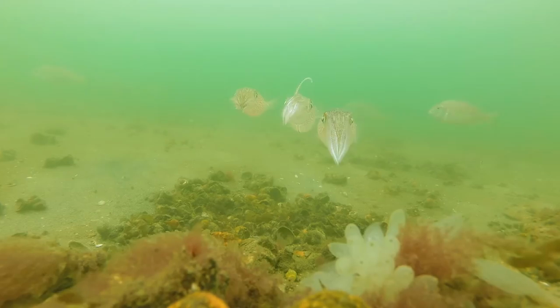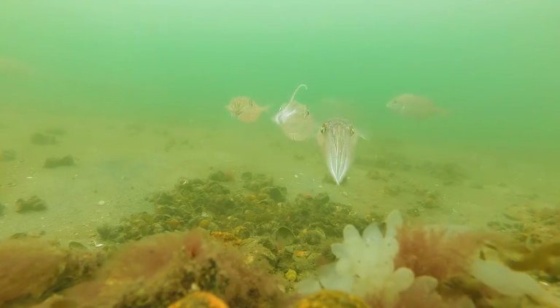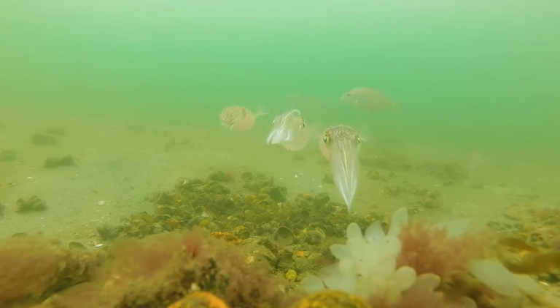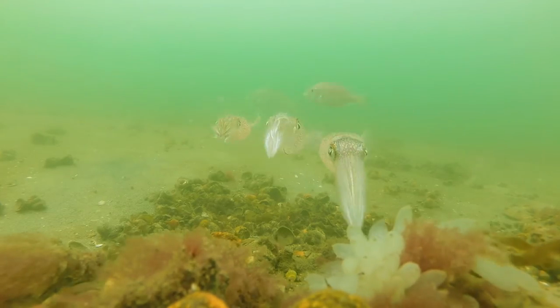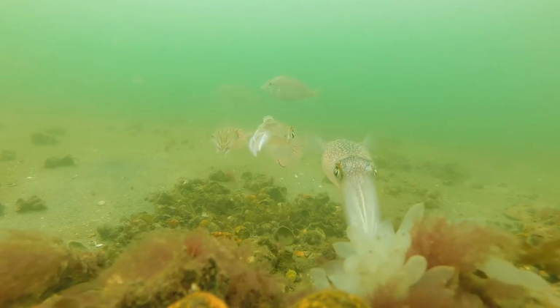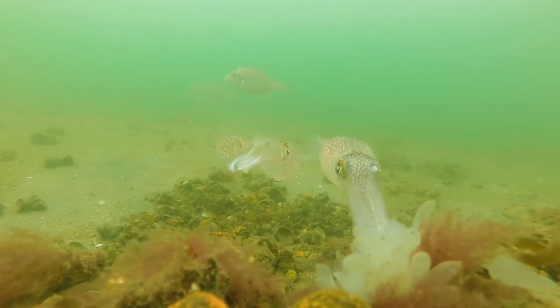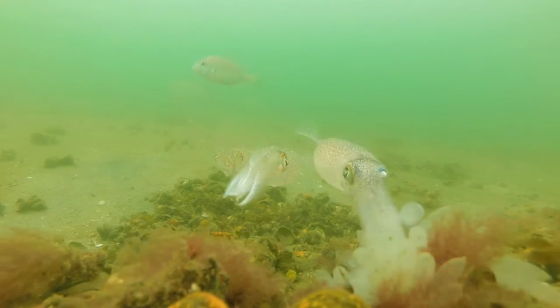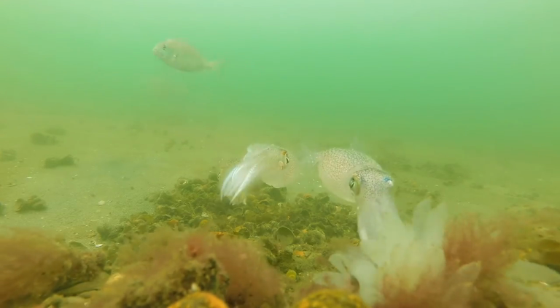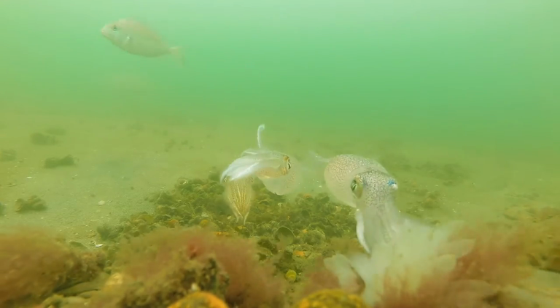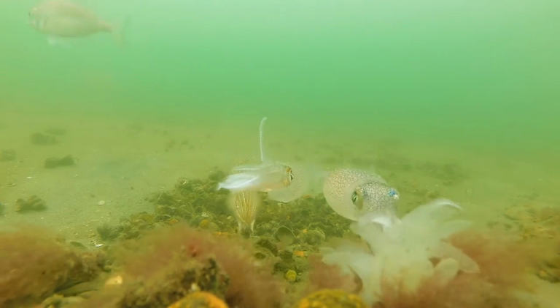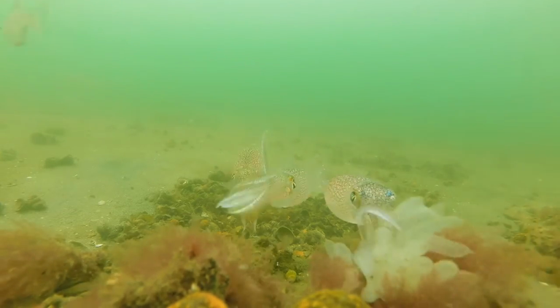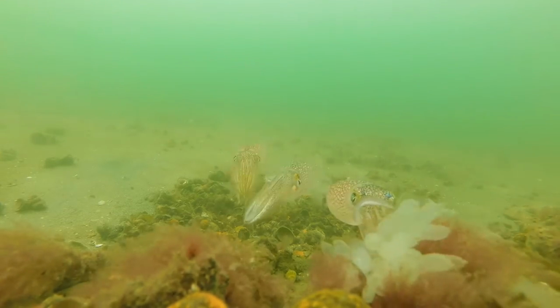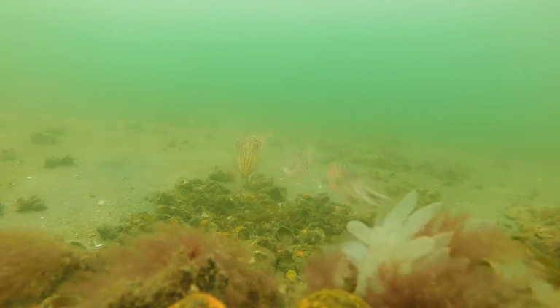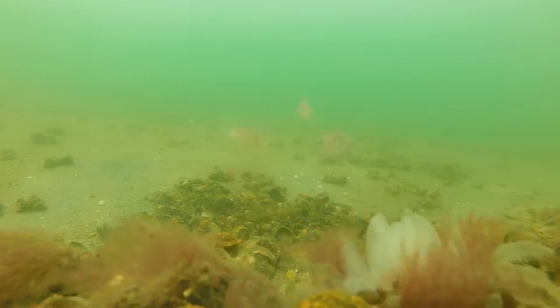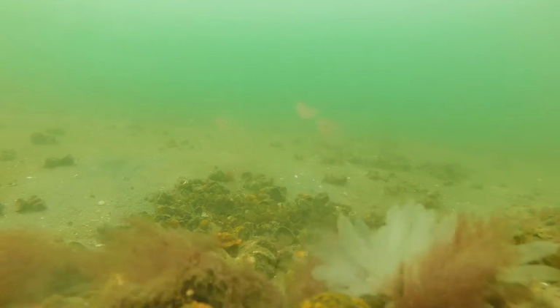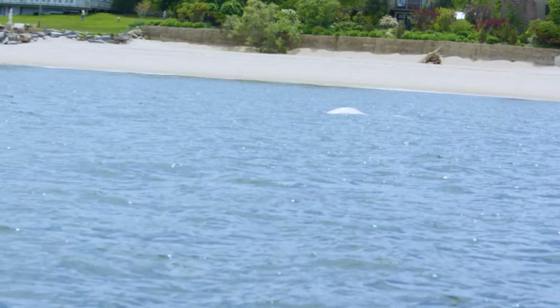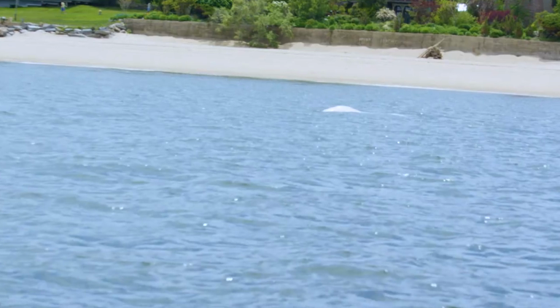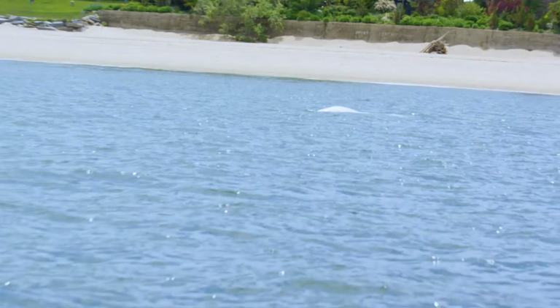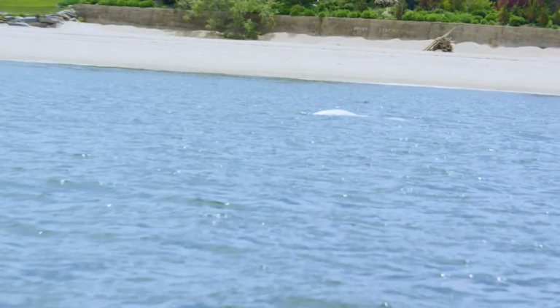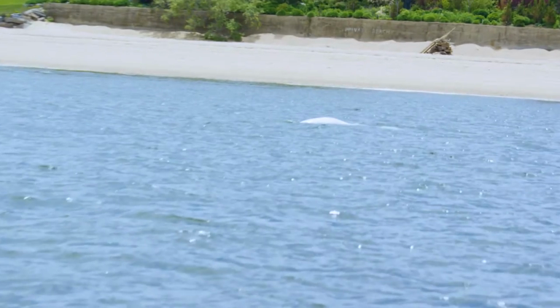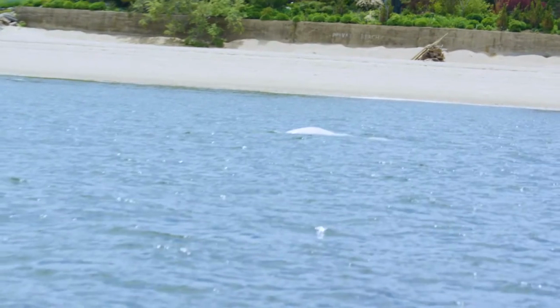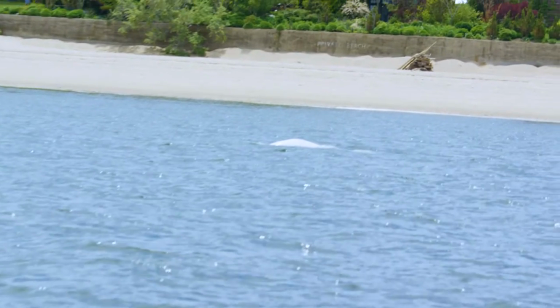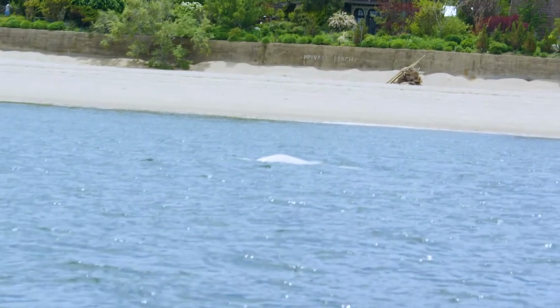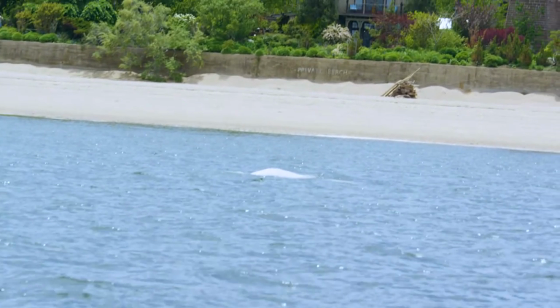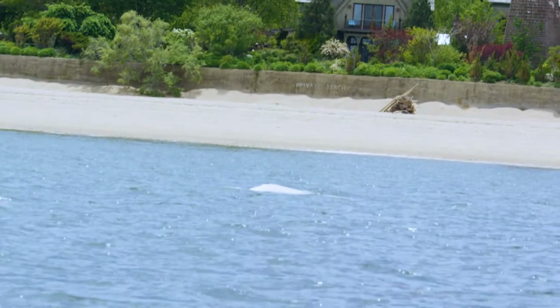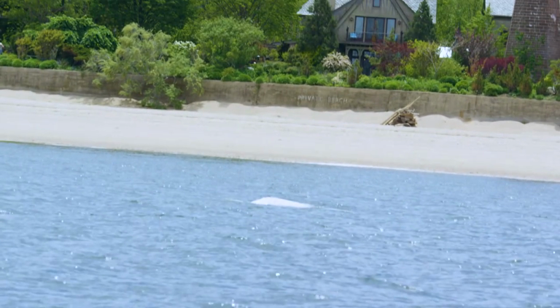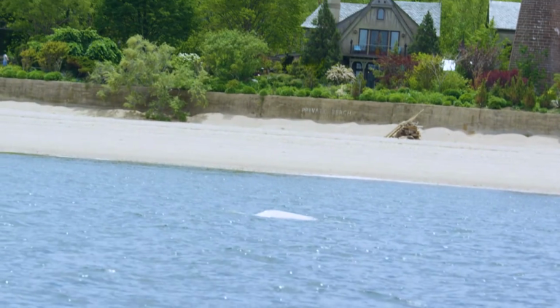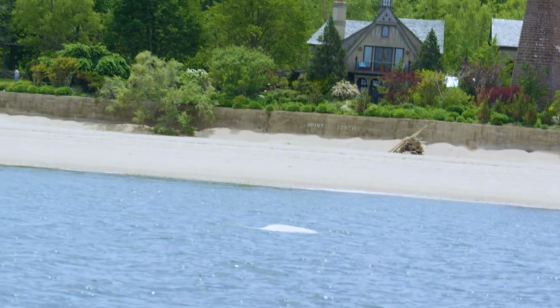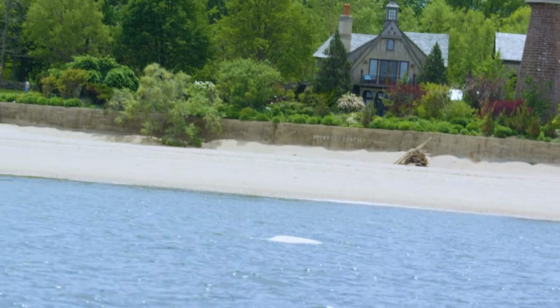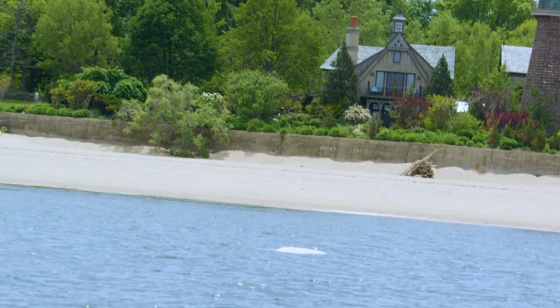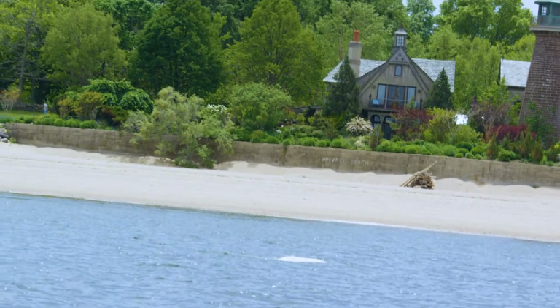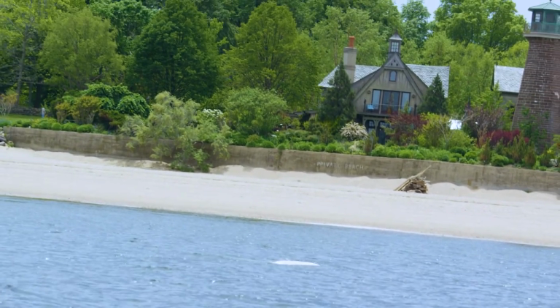Occasionally we got a very special visitor such as a squid. And as you saw in episode three, even the rare beluga whale.